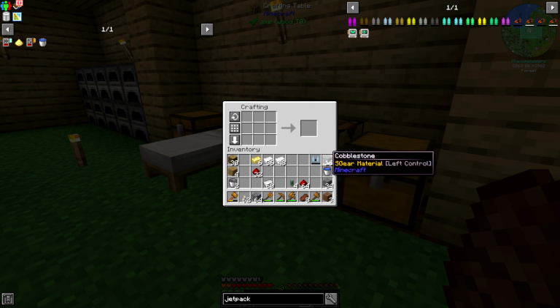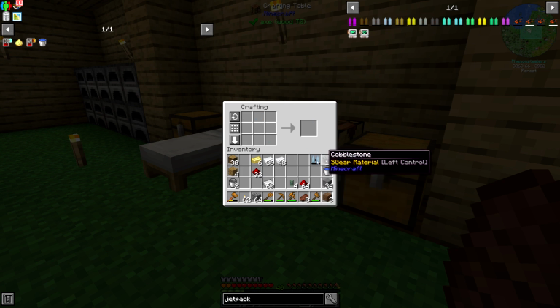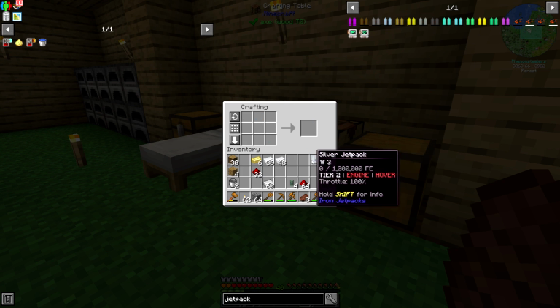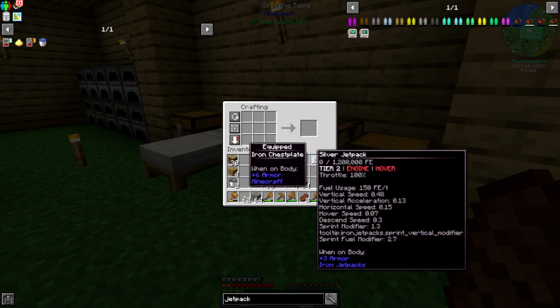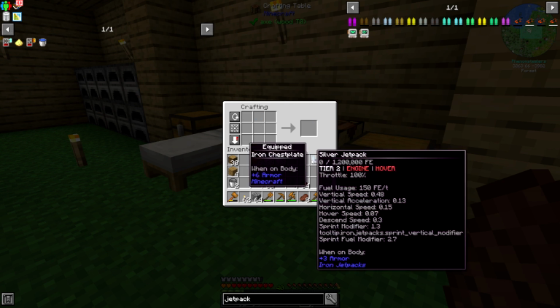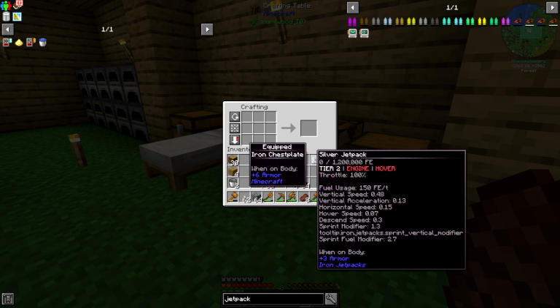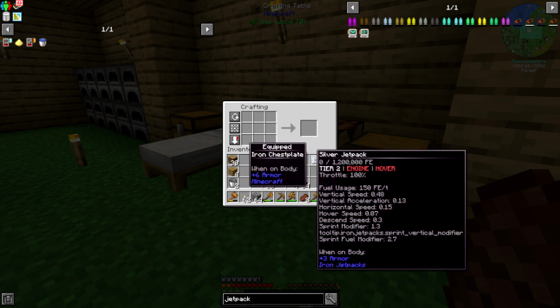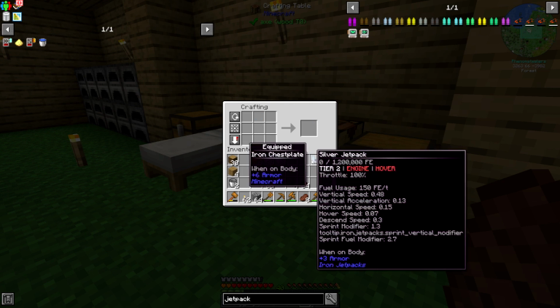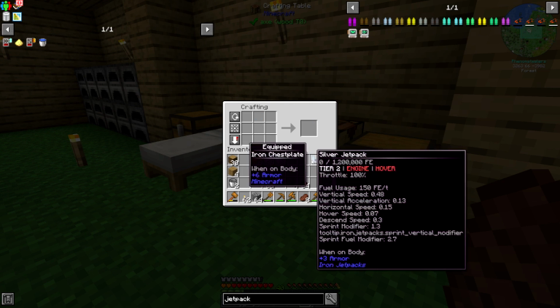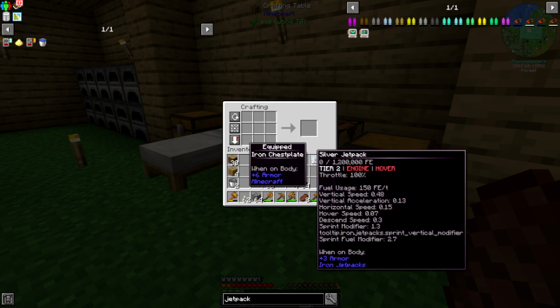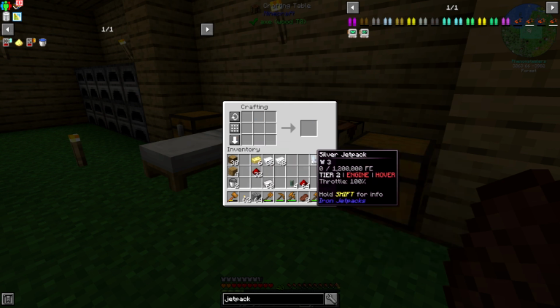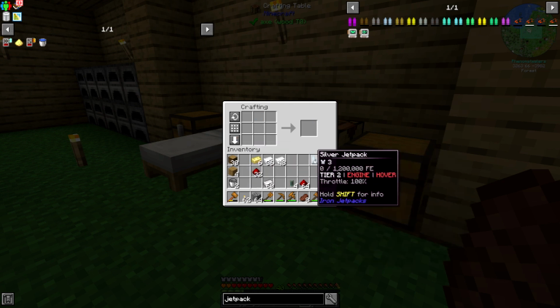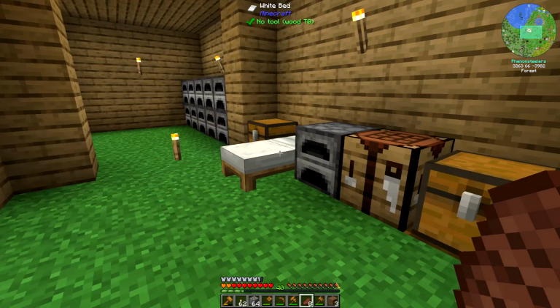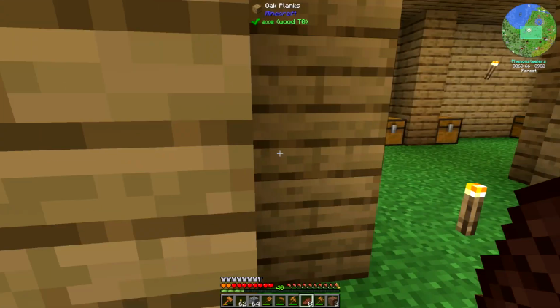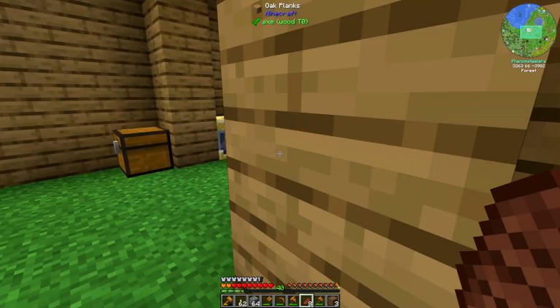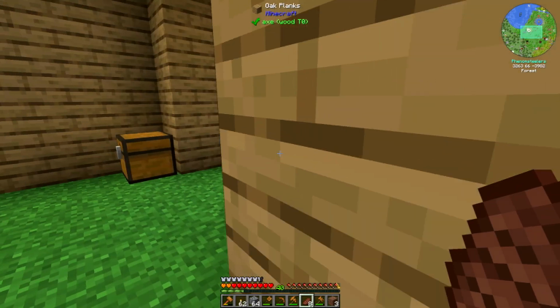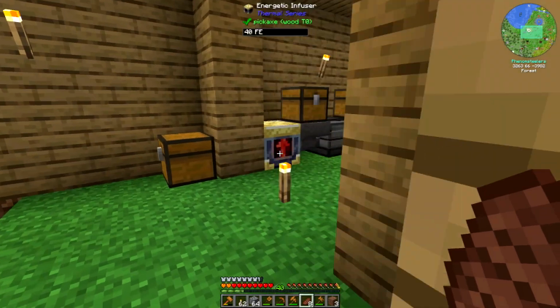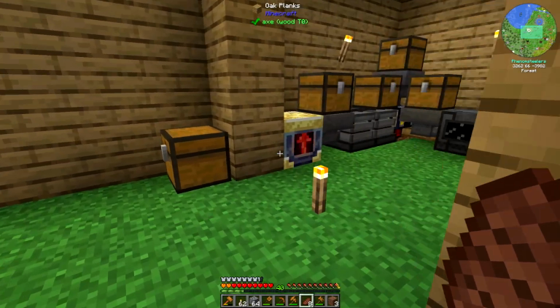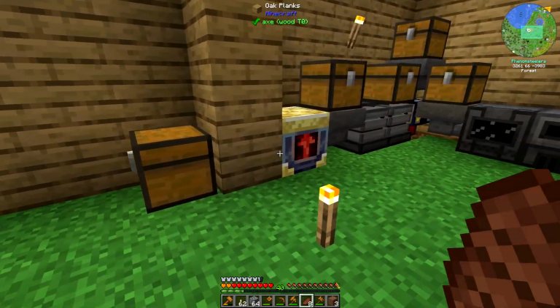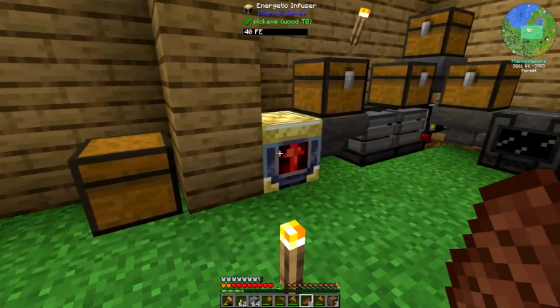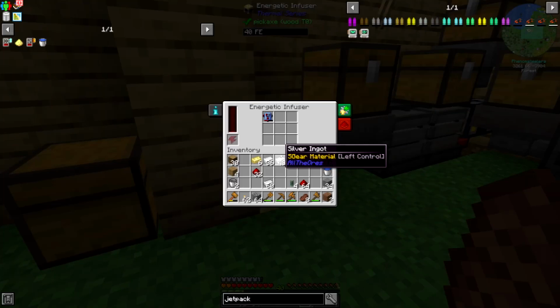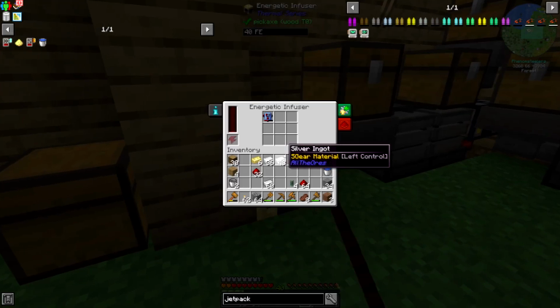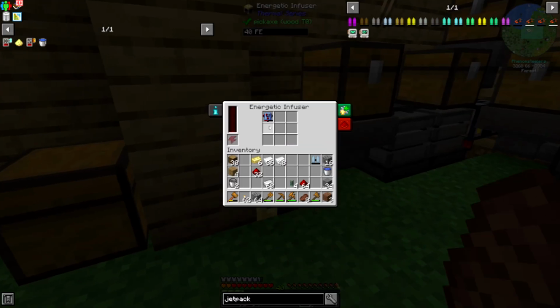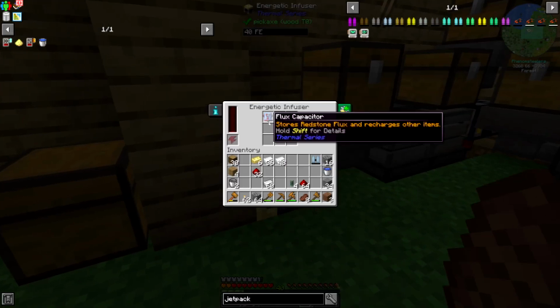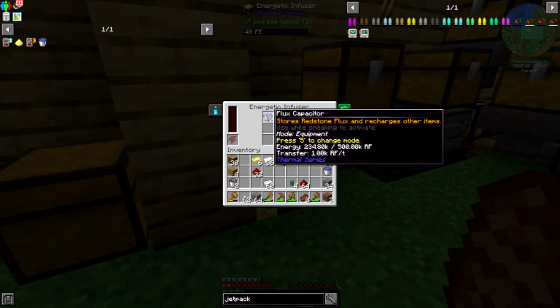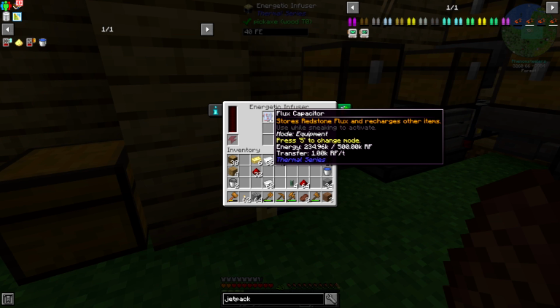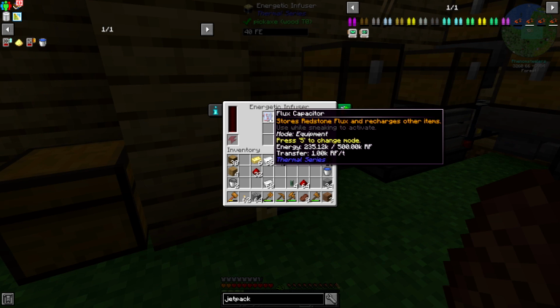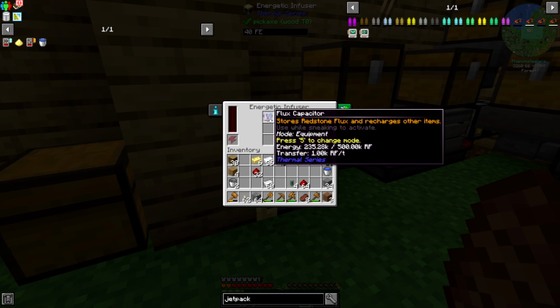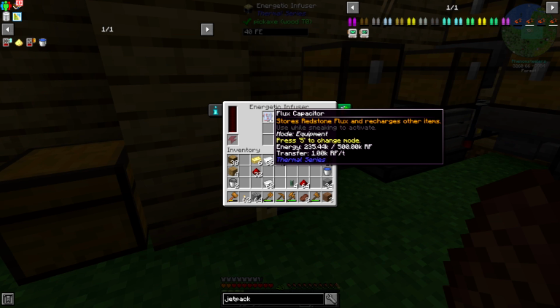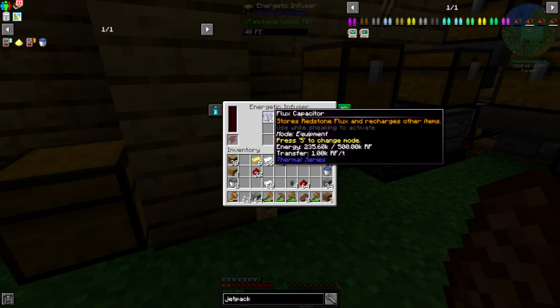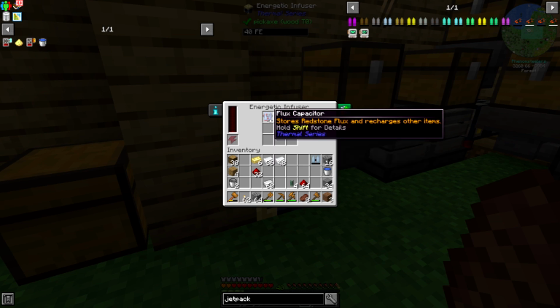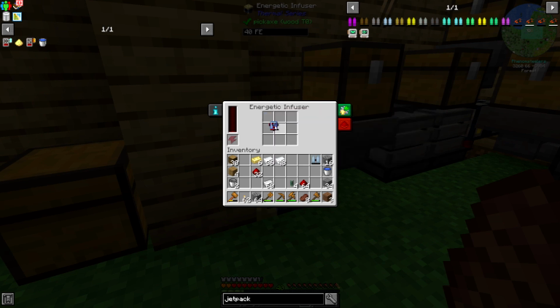The silver jetpack is done. As of right now it has no charge, but that's what we're doing over here with this flux capacitor — we're getting it charged.